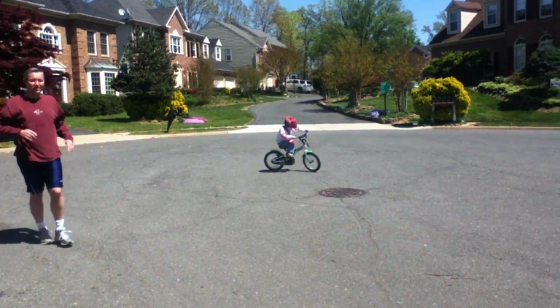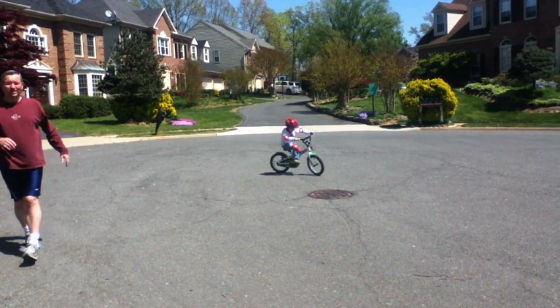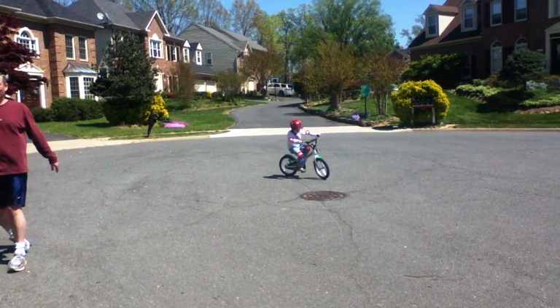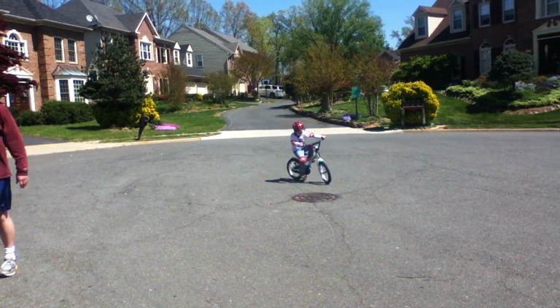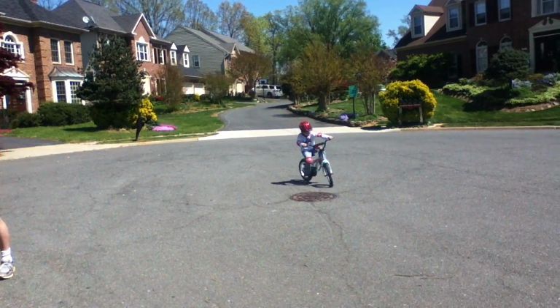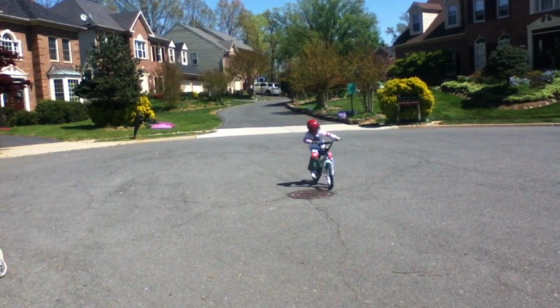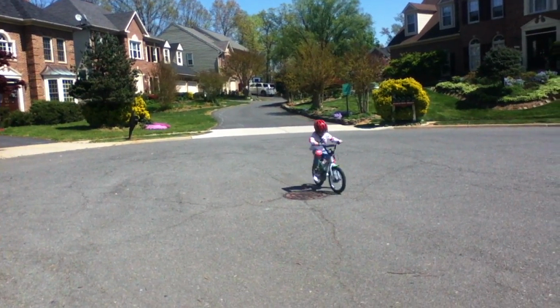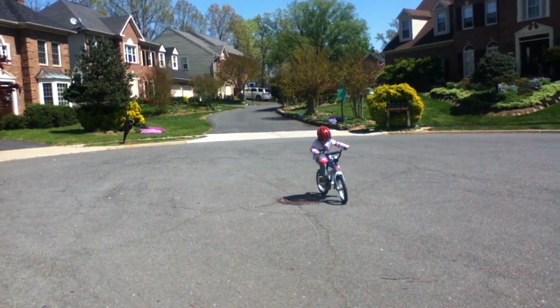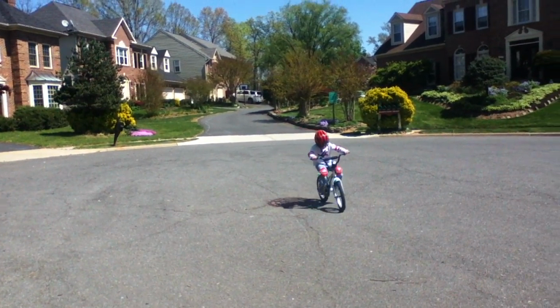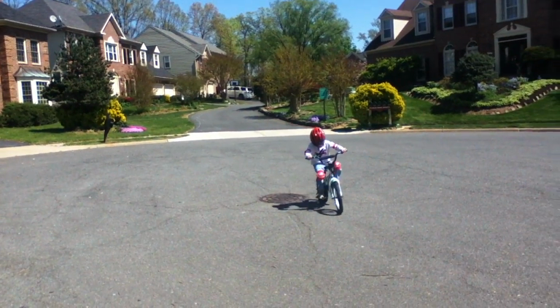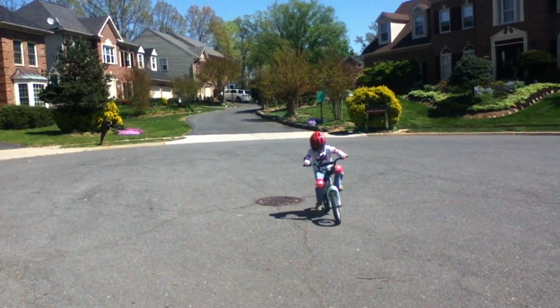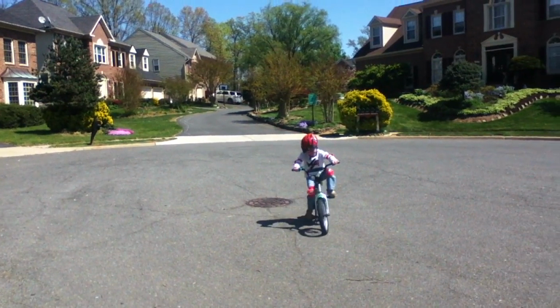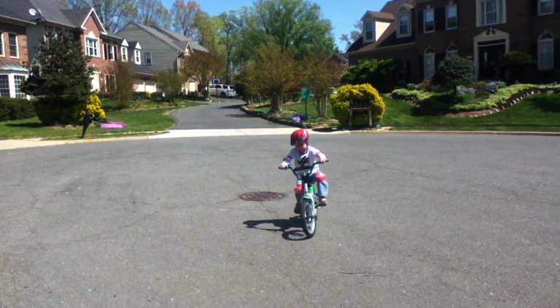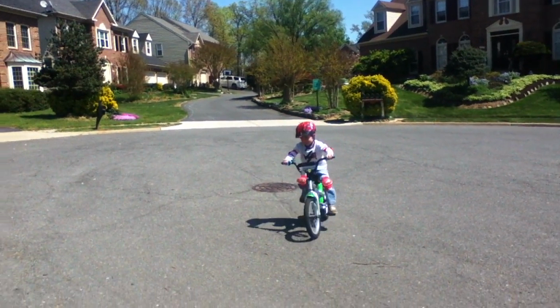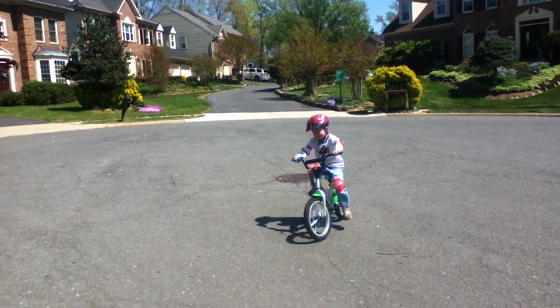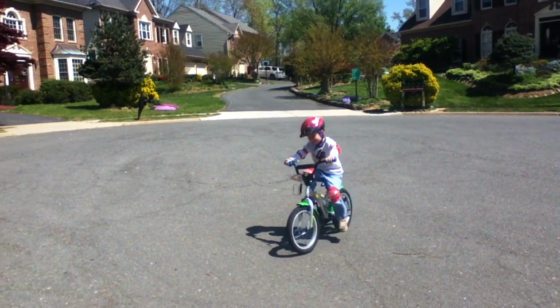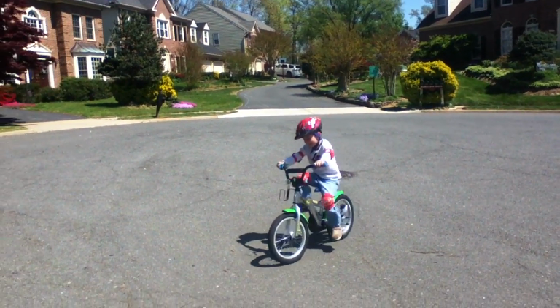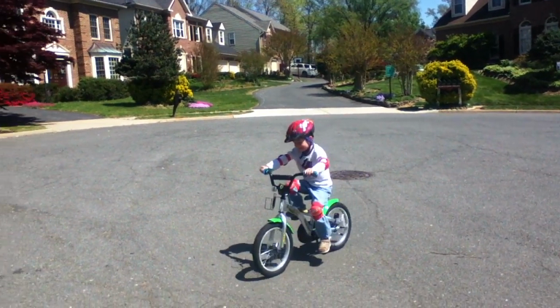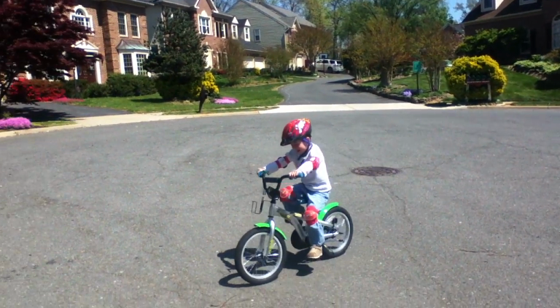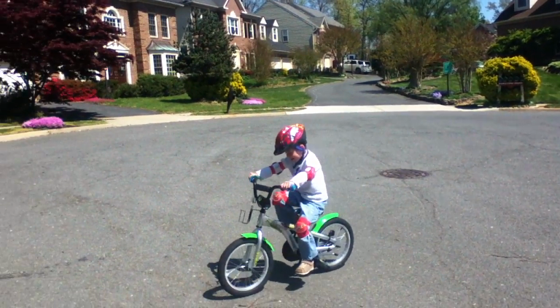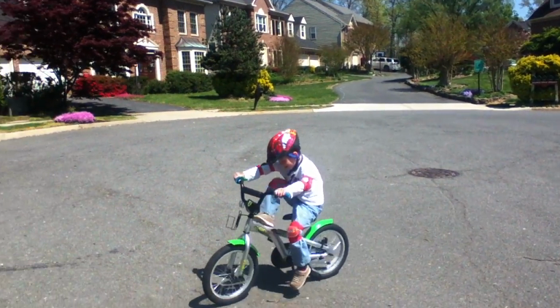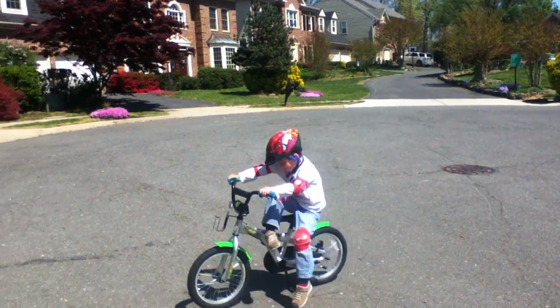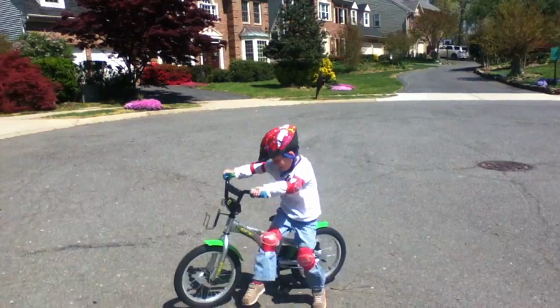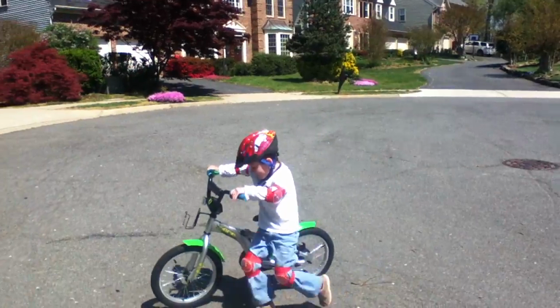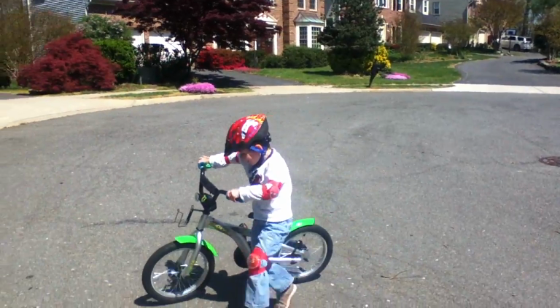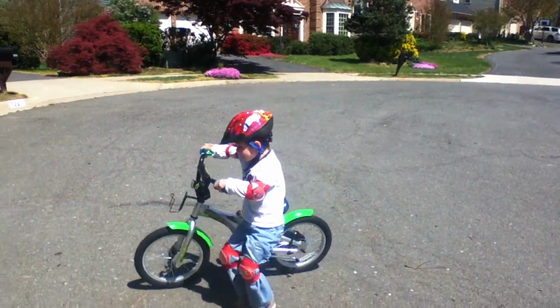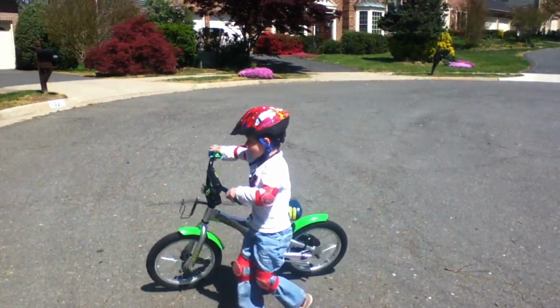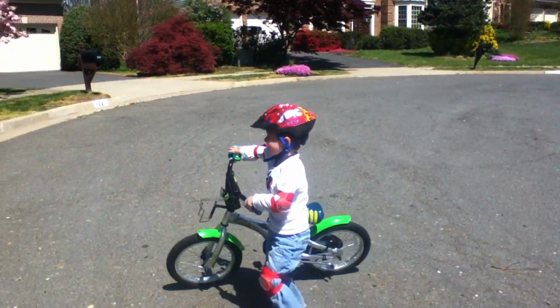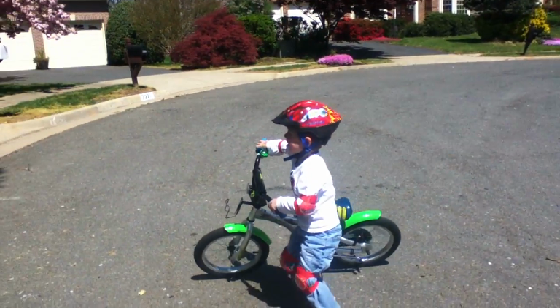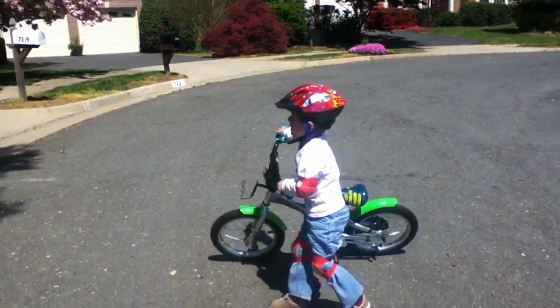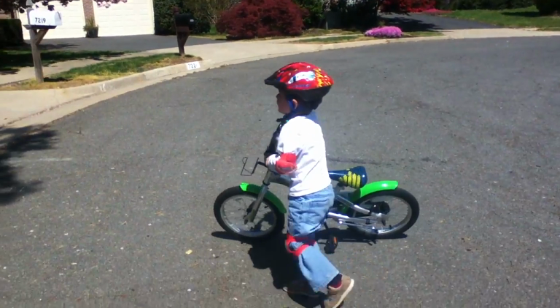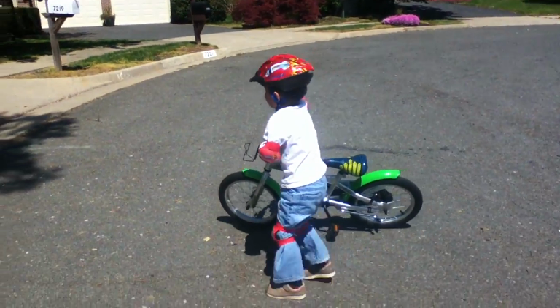Look at every four-year-old do this — wee! What a good line! This is my first time!